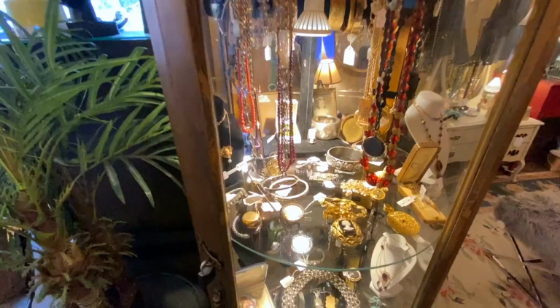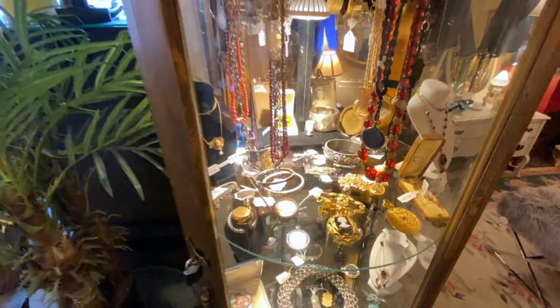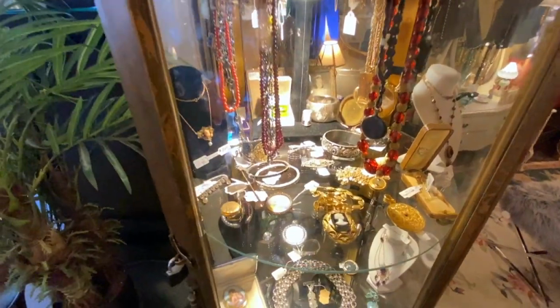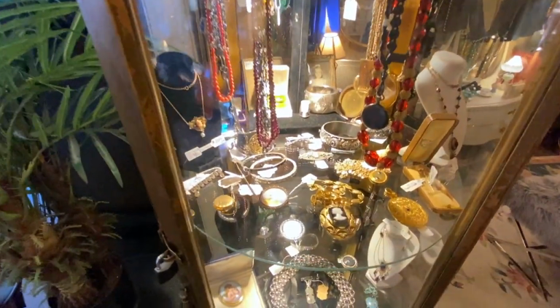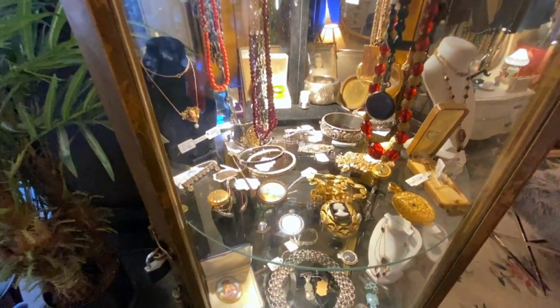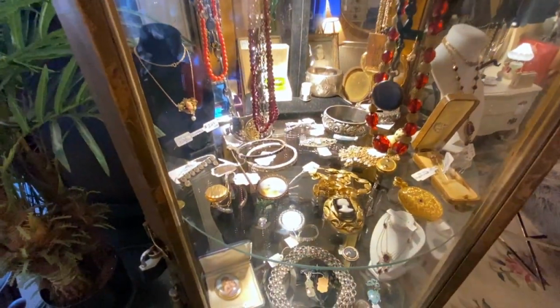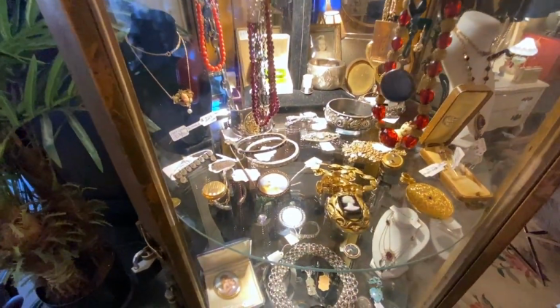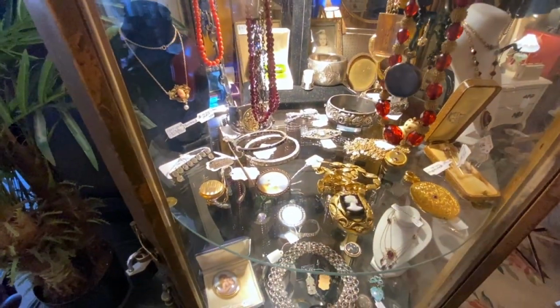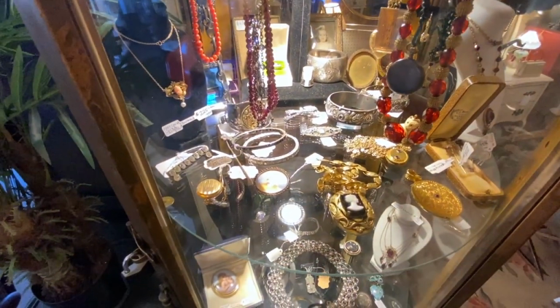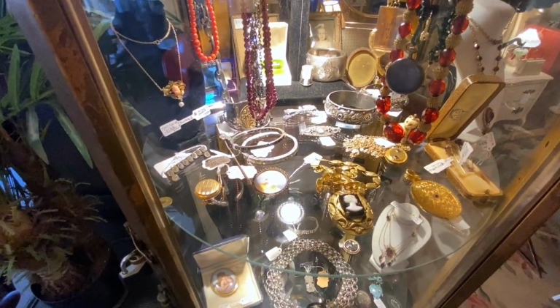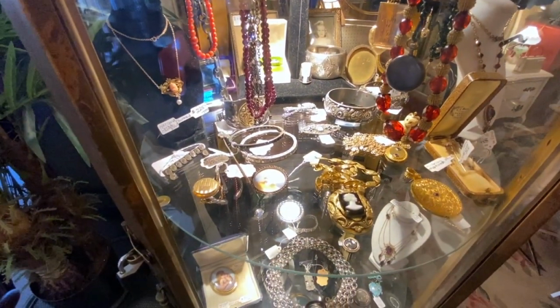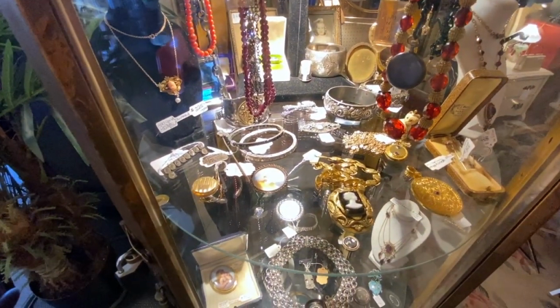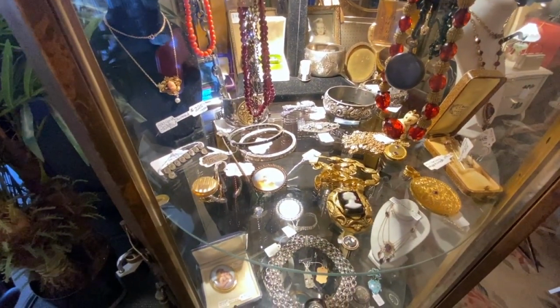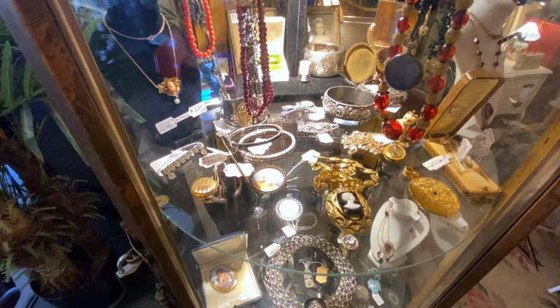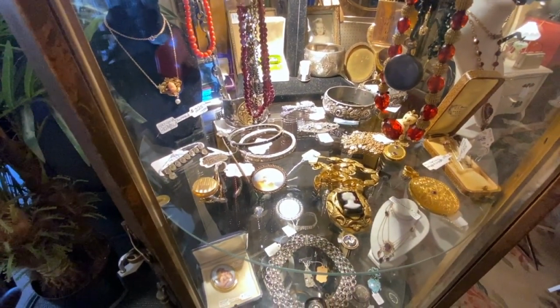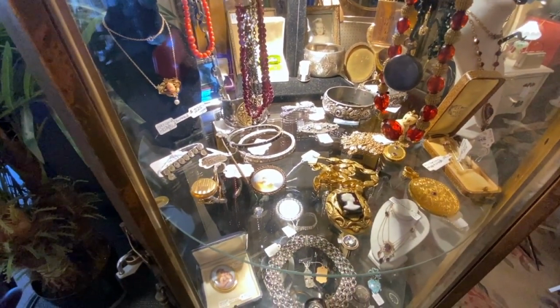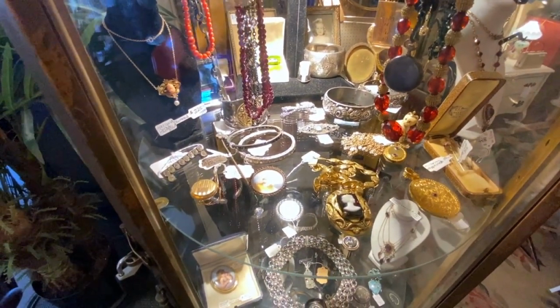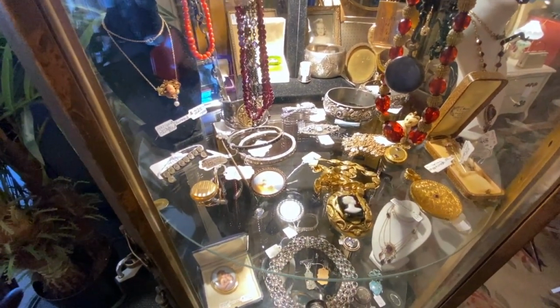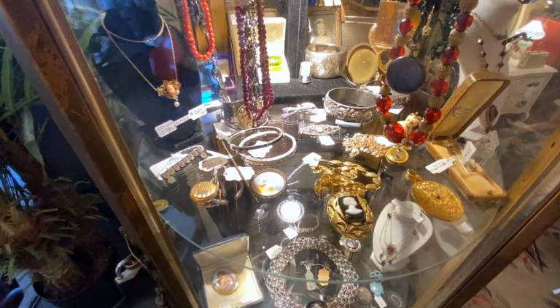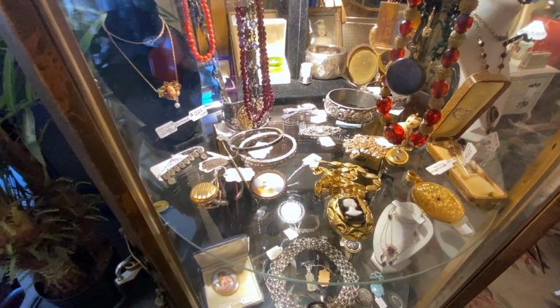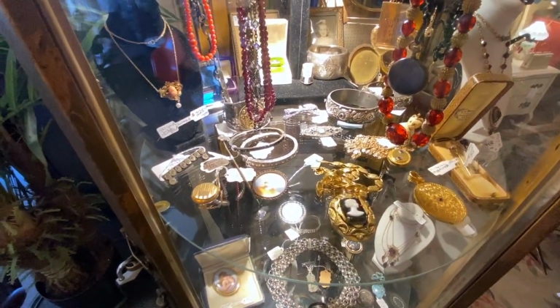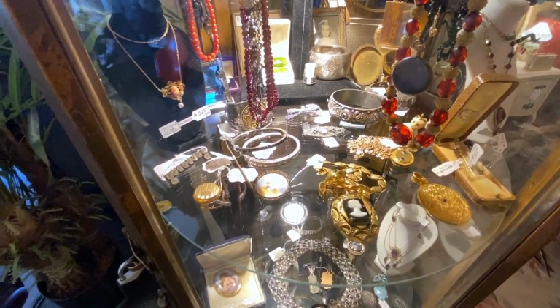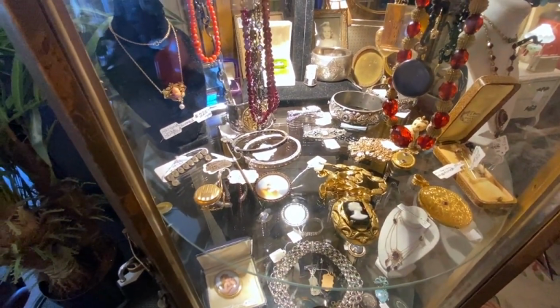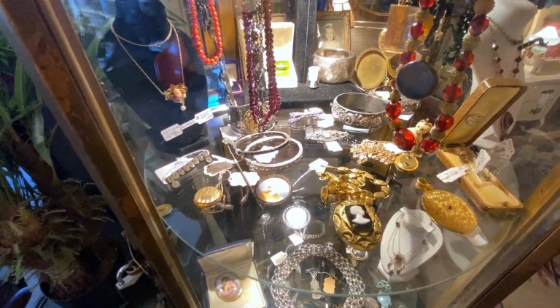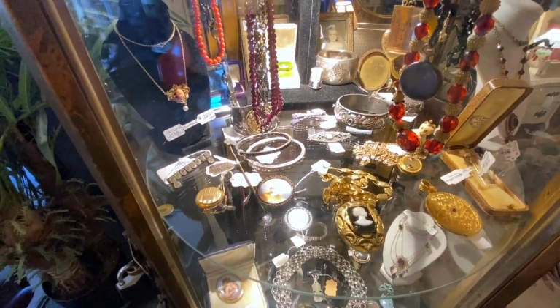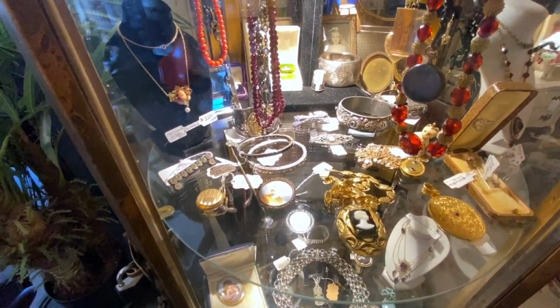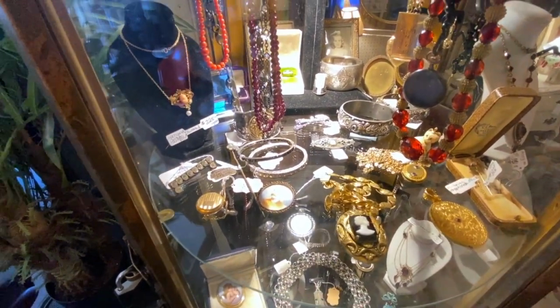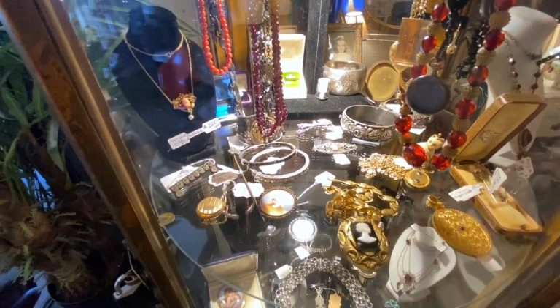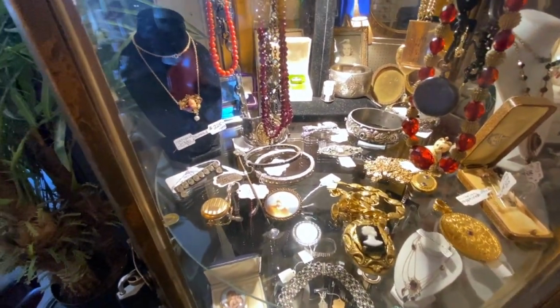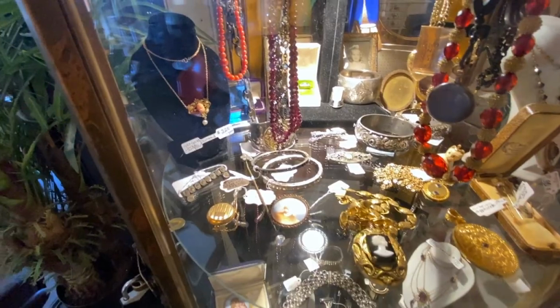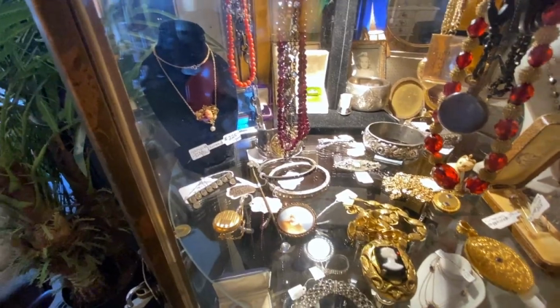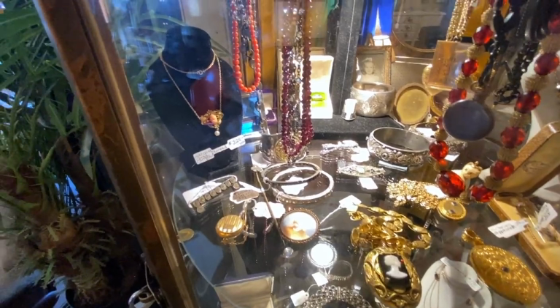Jewelry is one of her specialties and we'll show you her jewelry case up front too. It is full of amazing wonderful things.